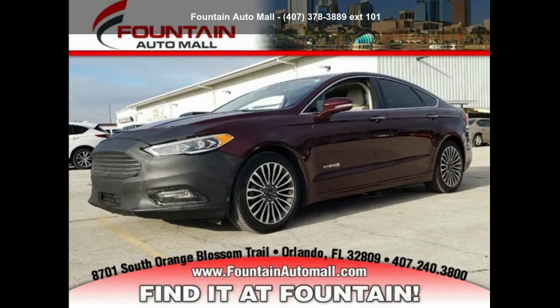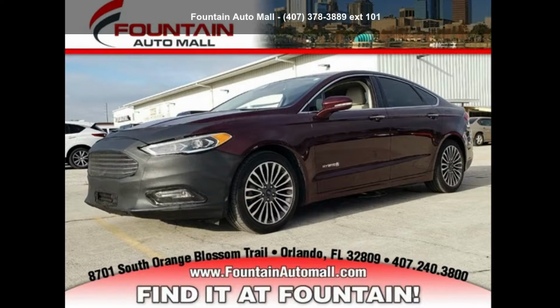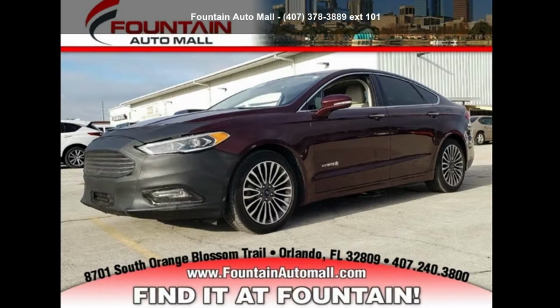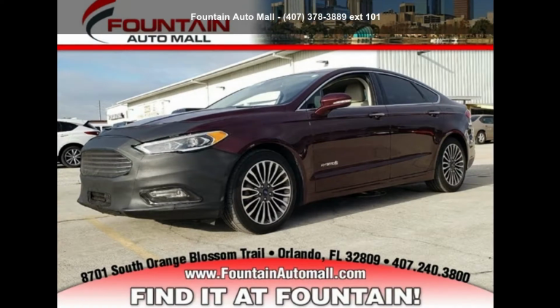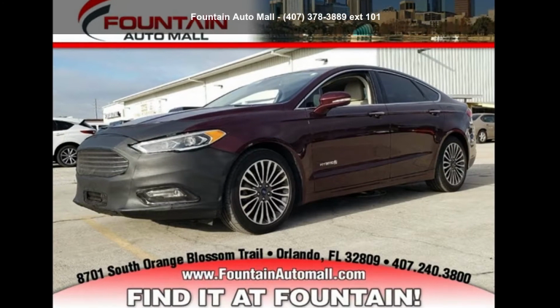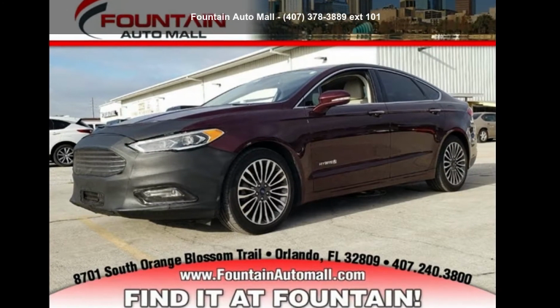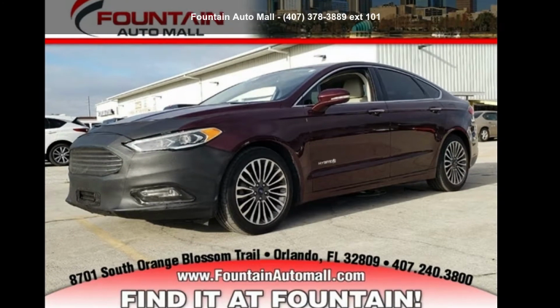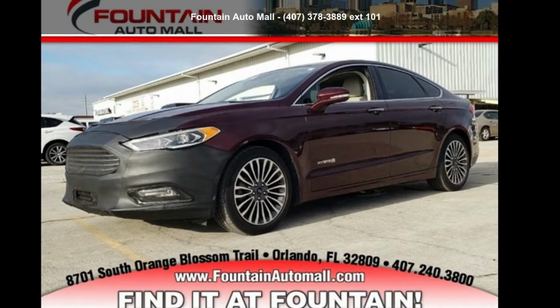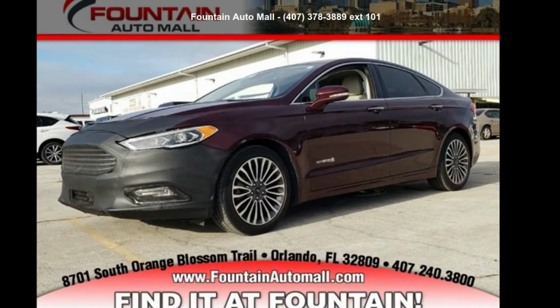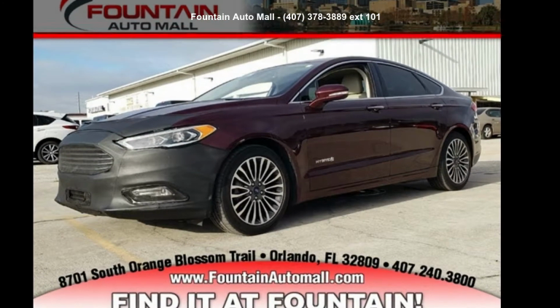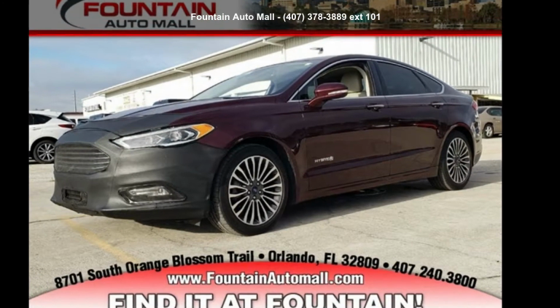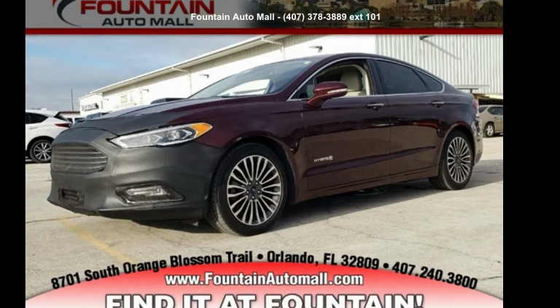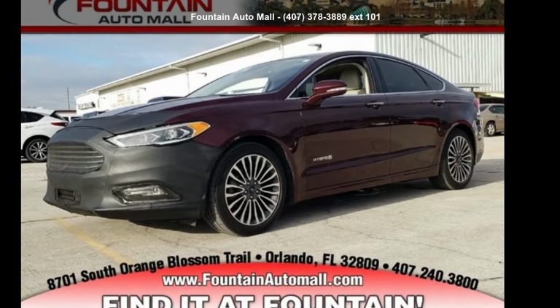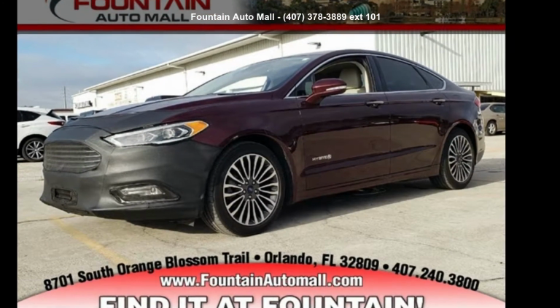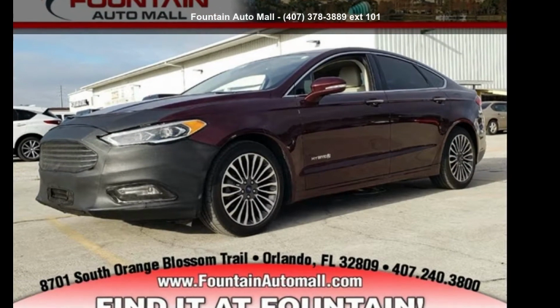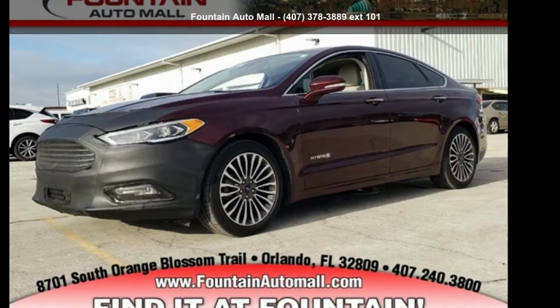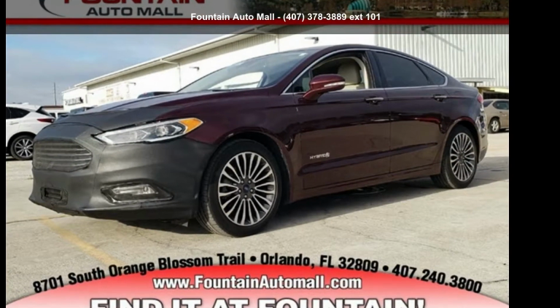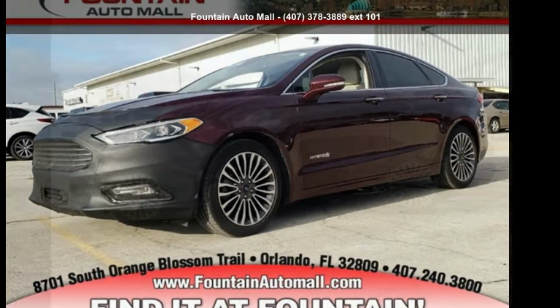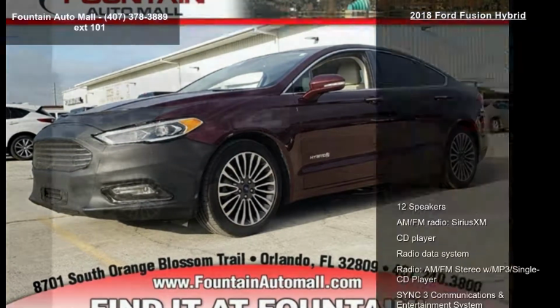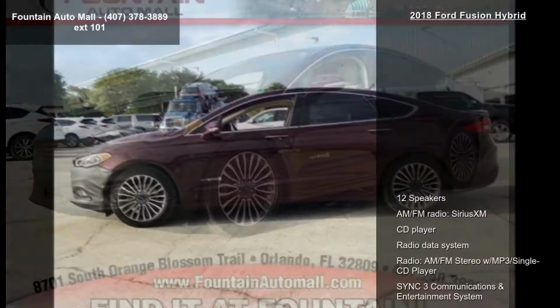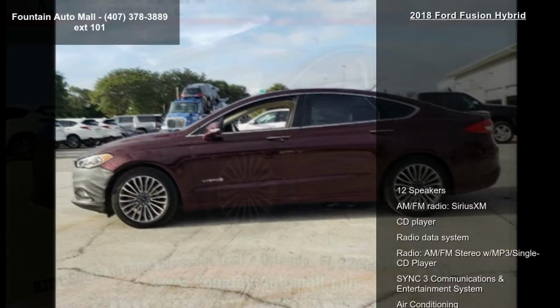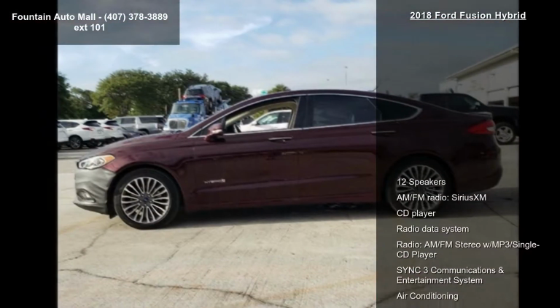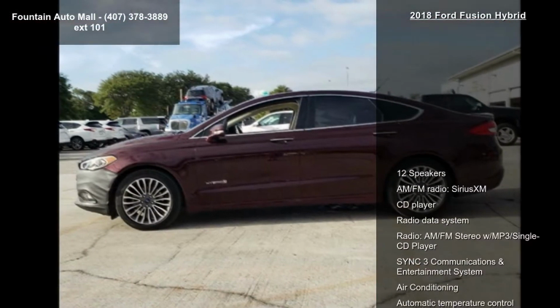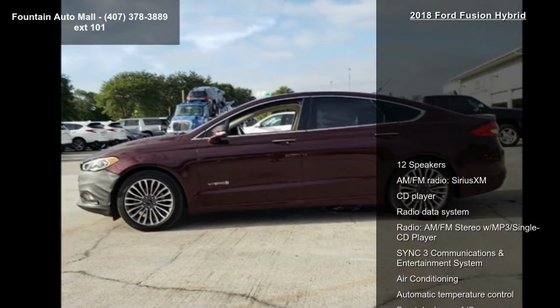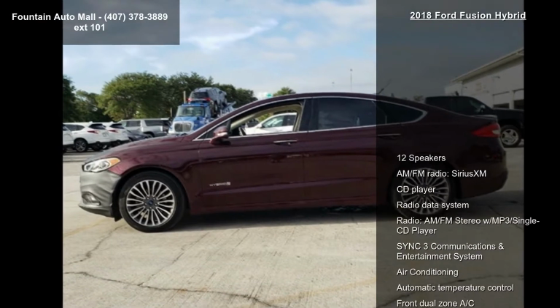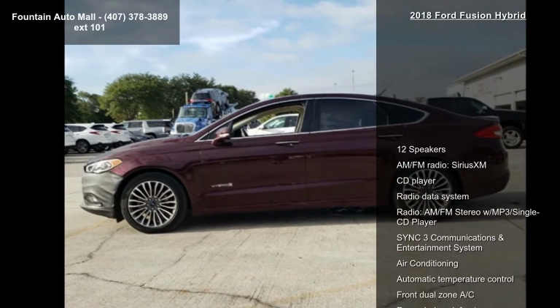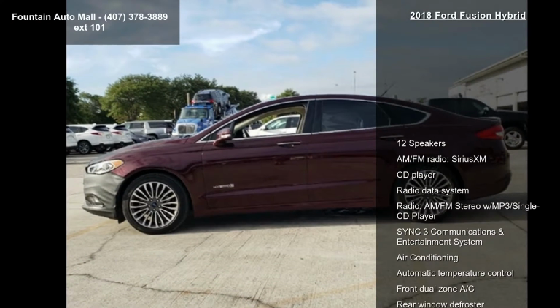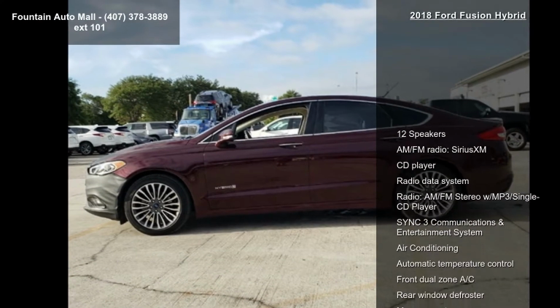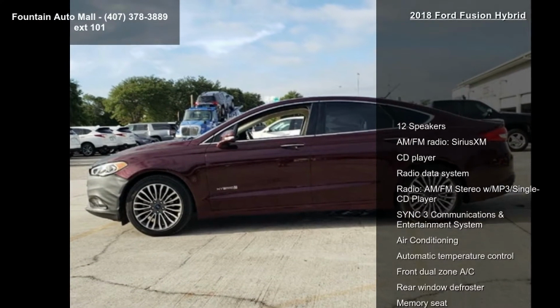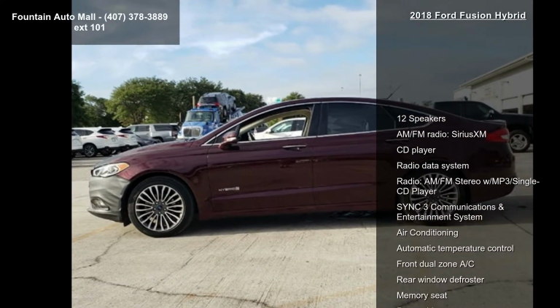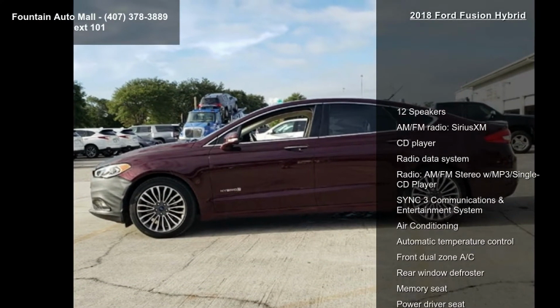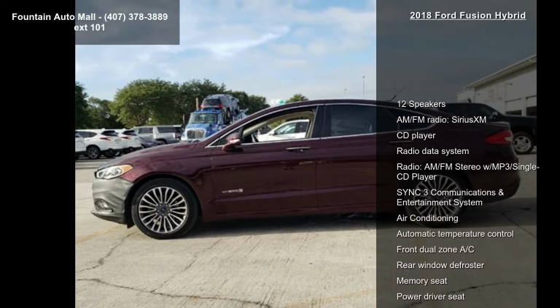Check out the Sport 2018 Fusion Hybrid. If you are looking for a first-rate auto, this one could be yours today.